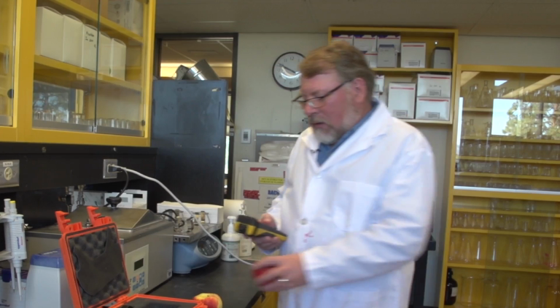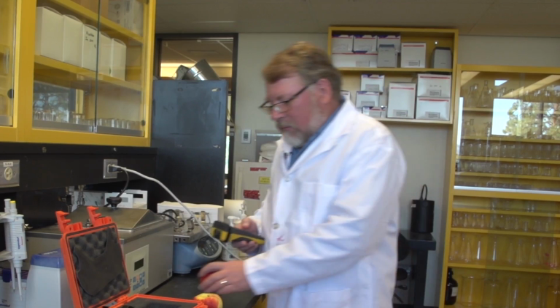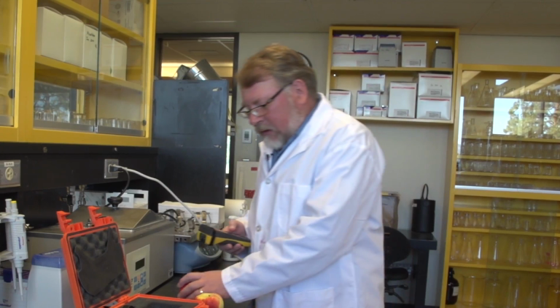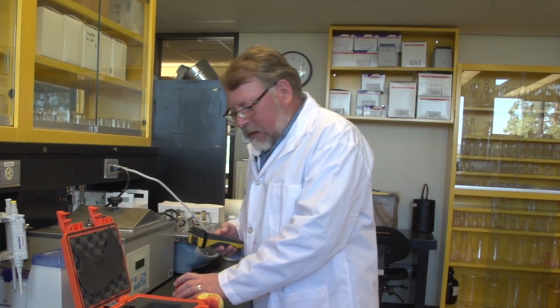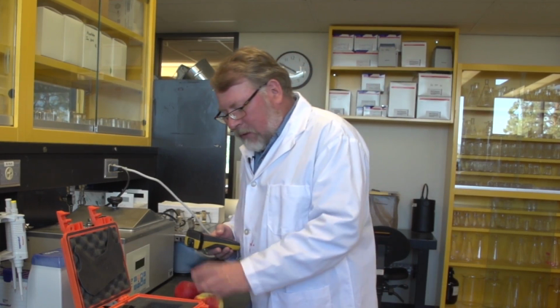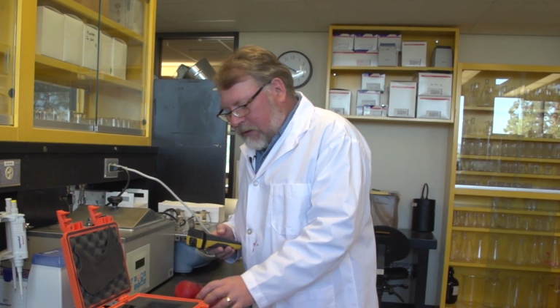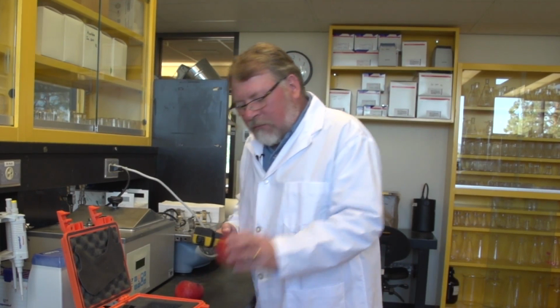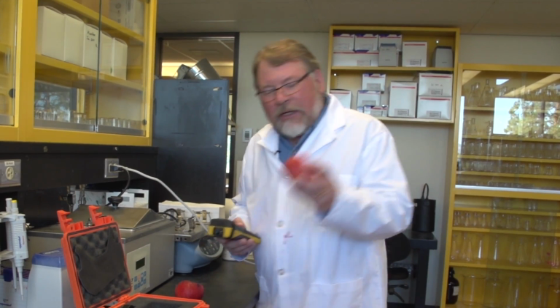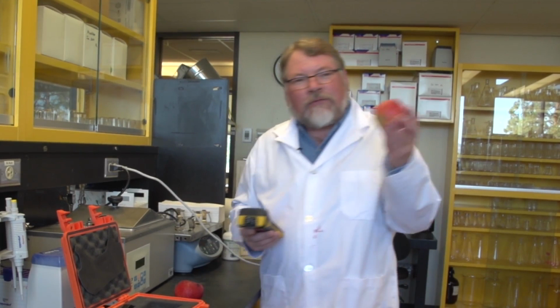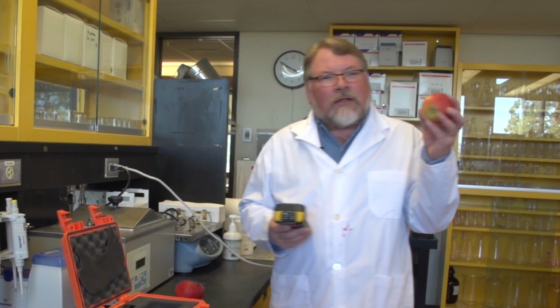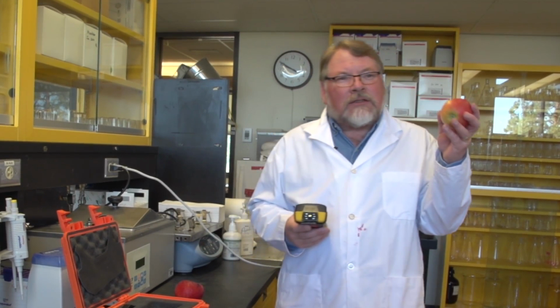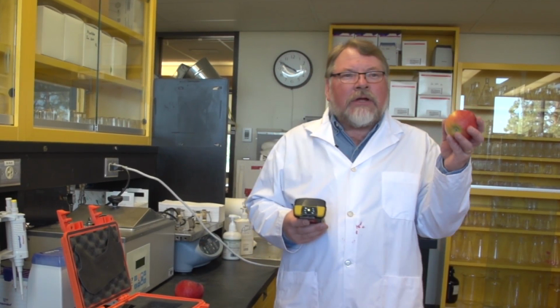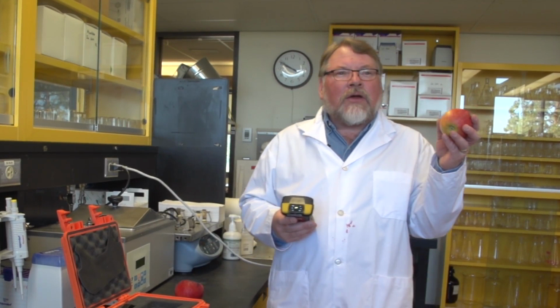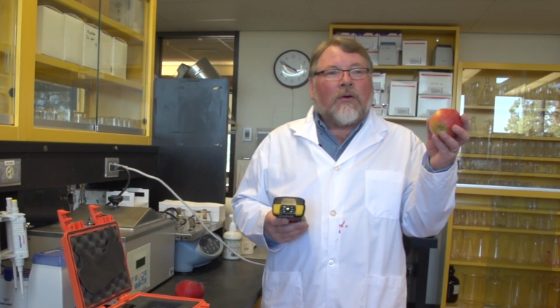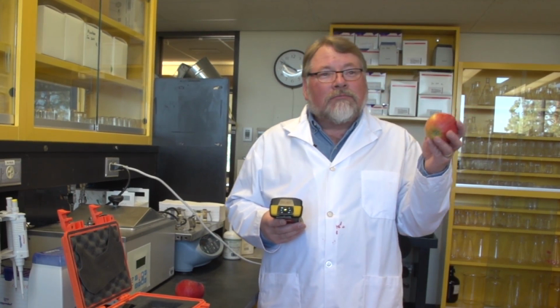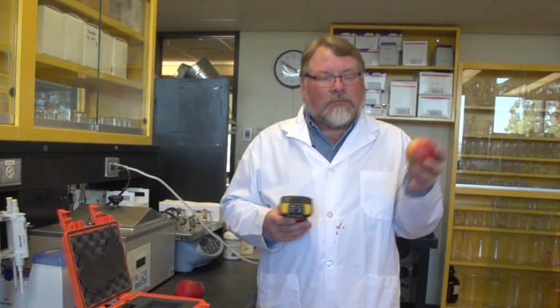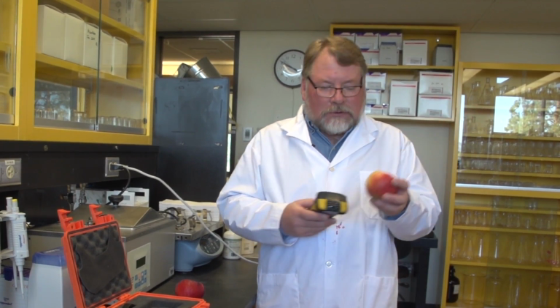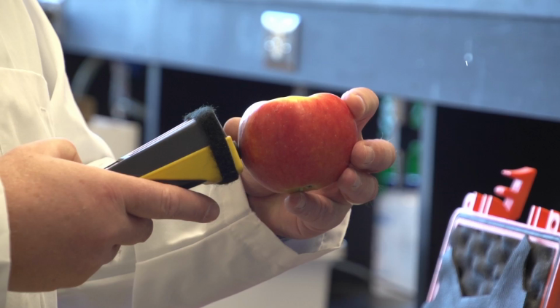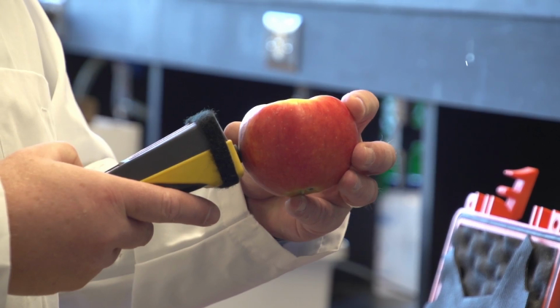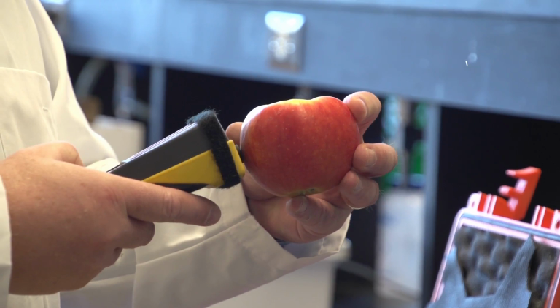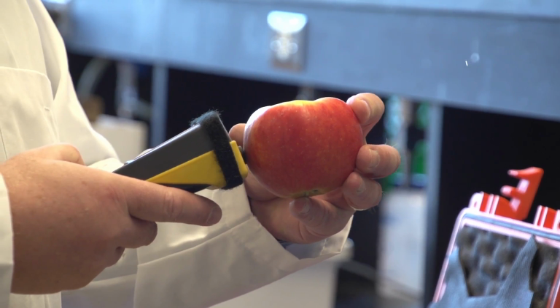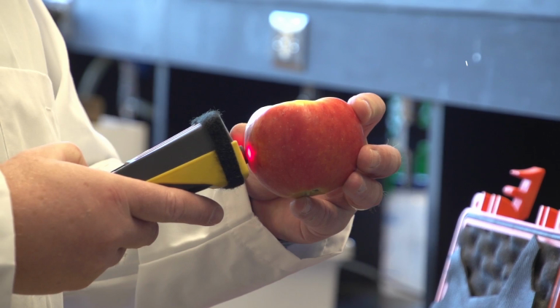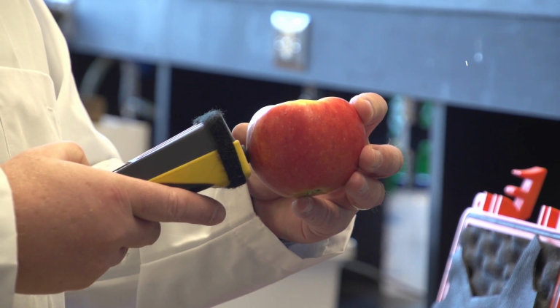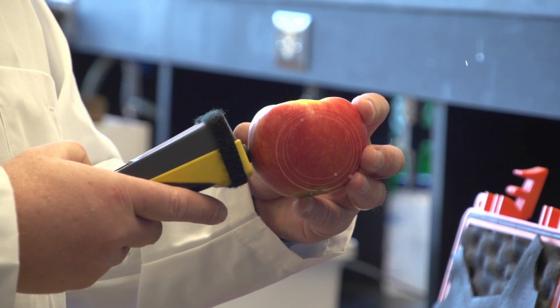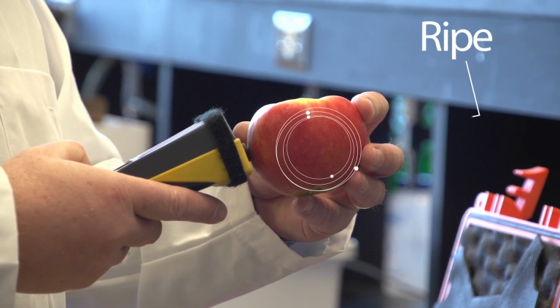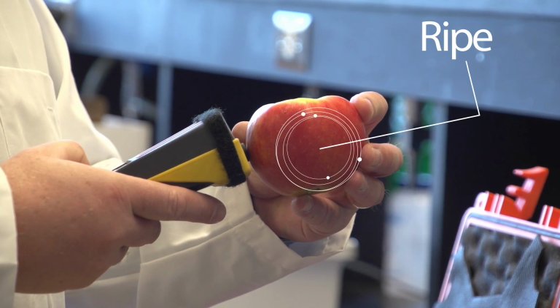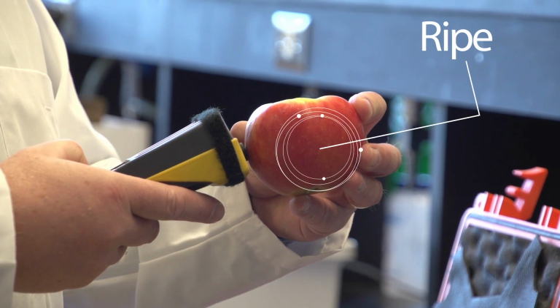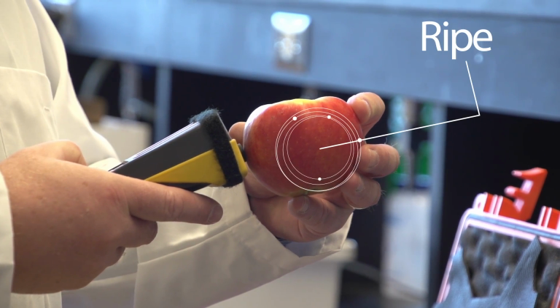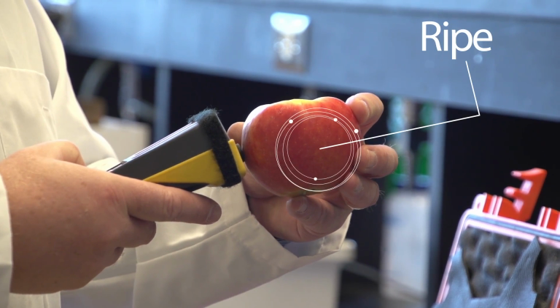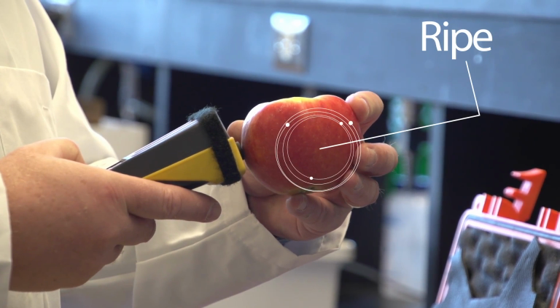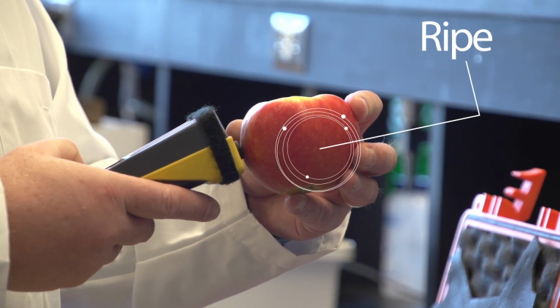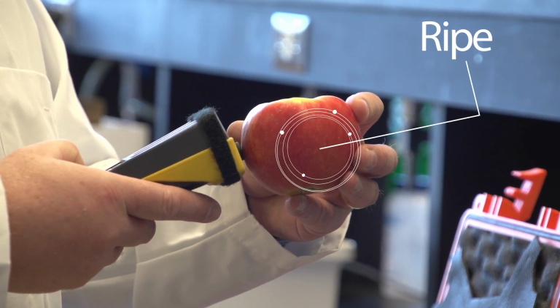You might say this one hasn't got red enough yet, it's not ready to go. The DA meter tells us yes, it's ready to go.